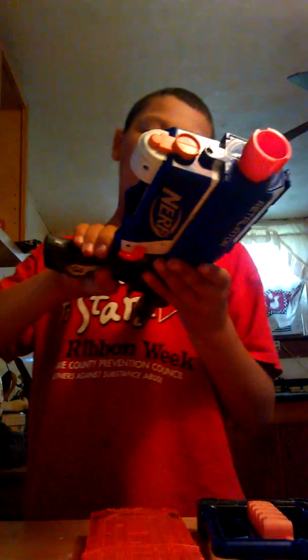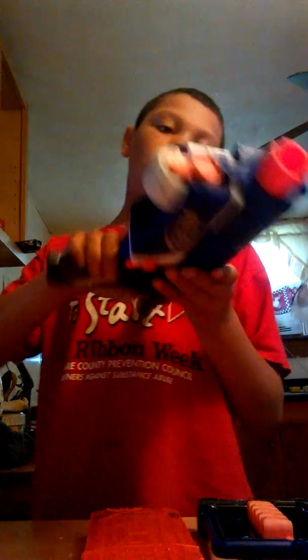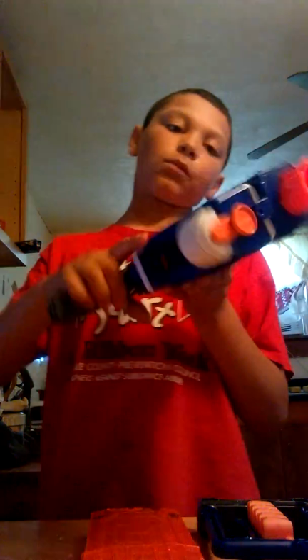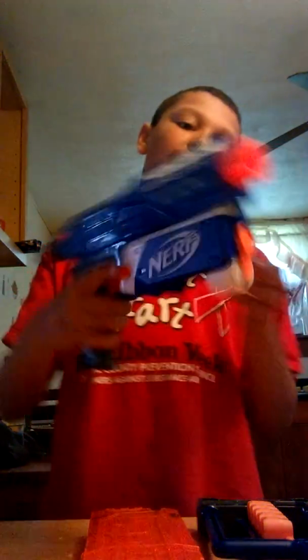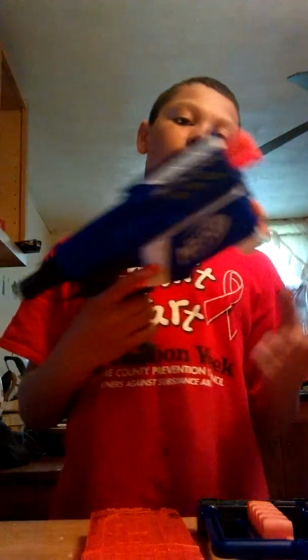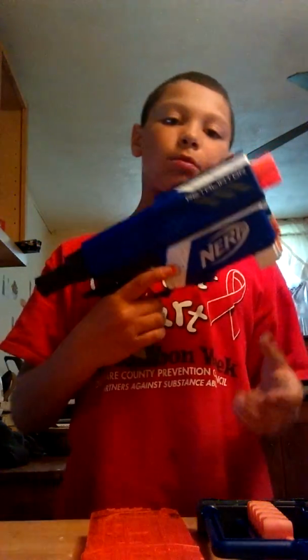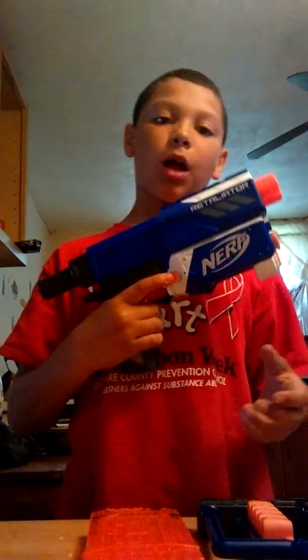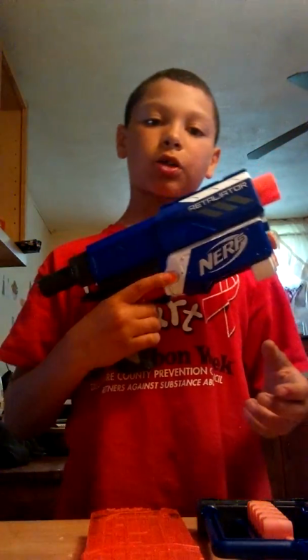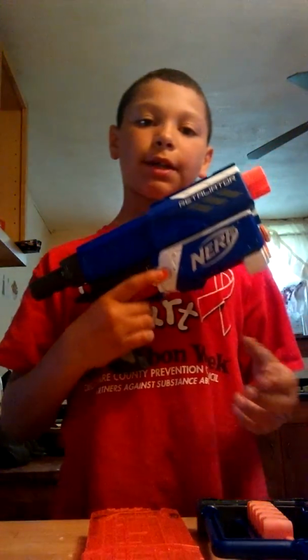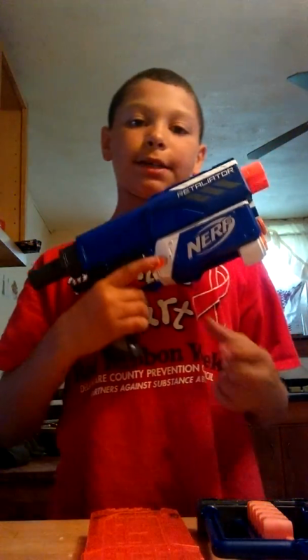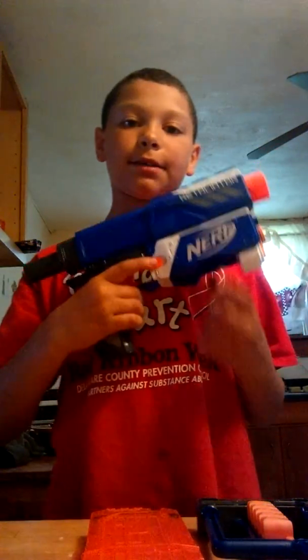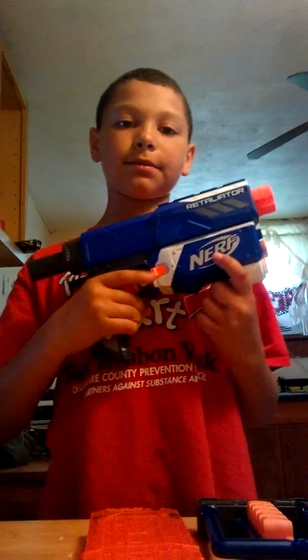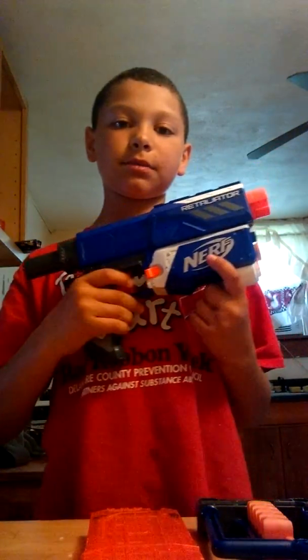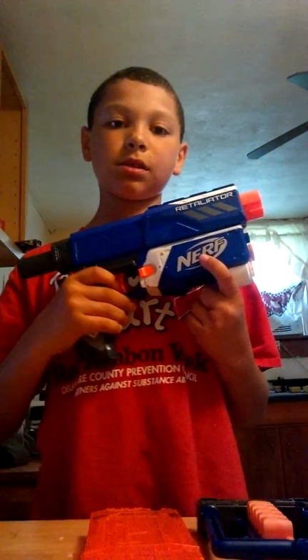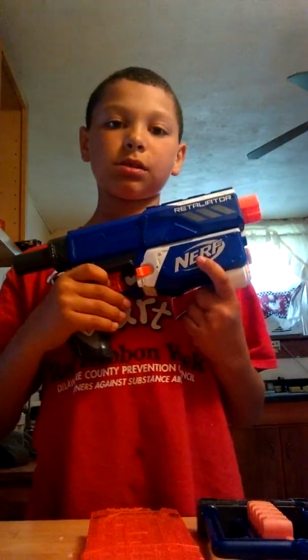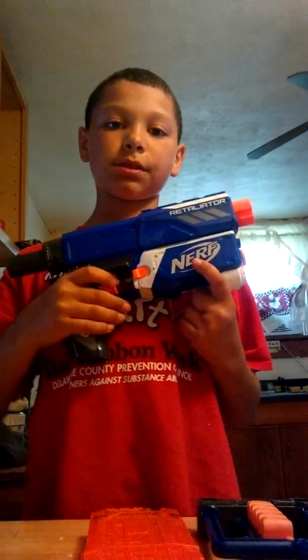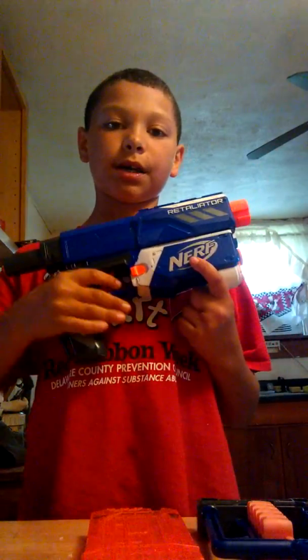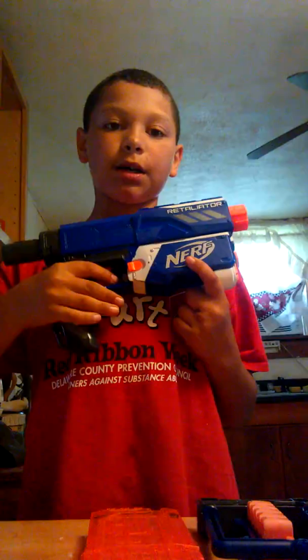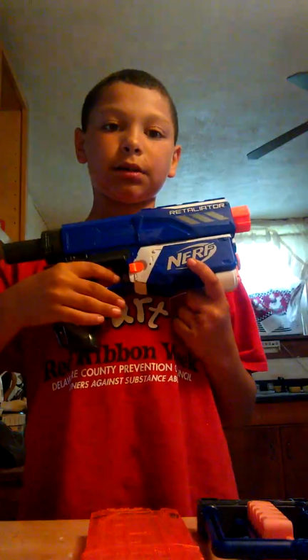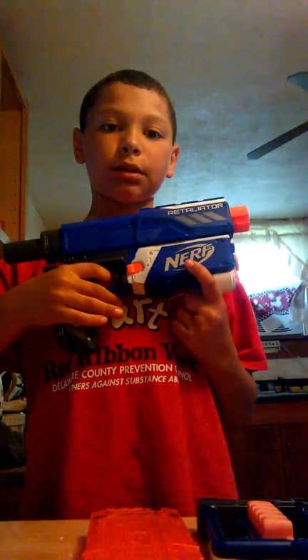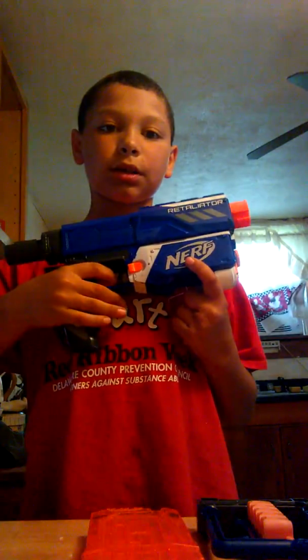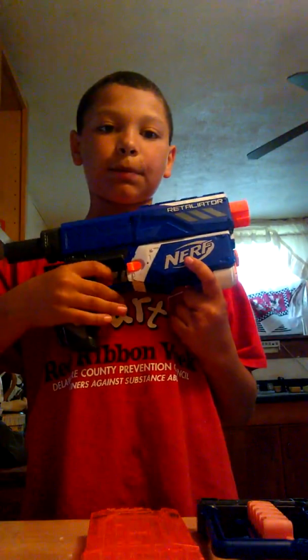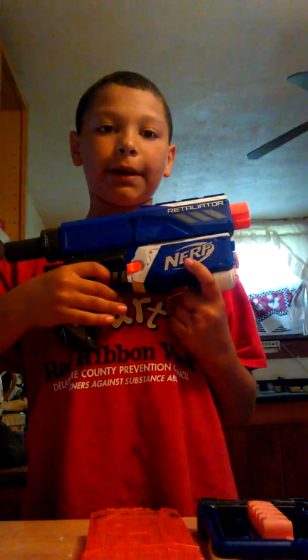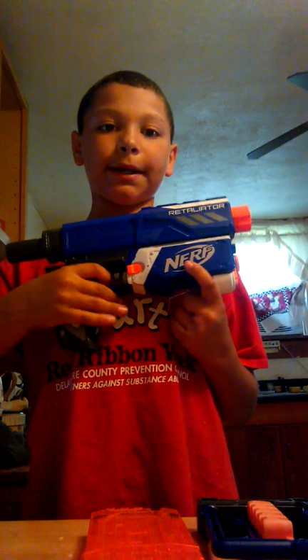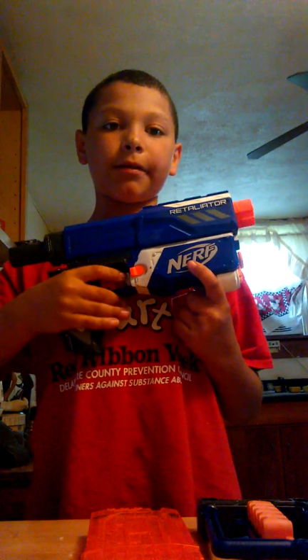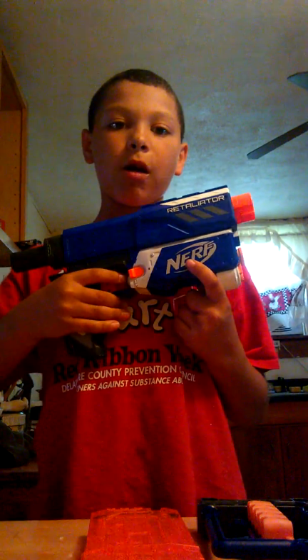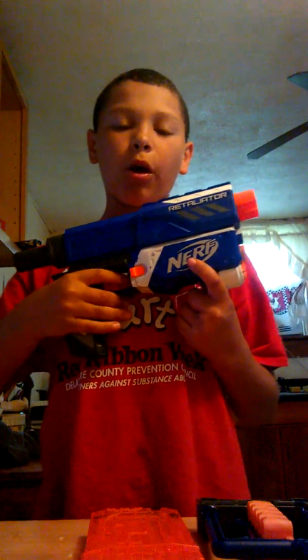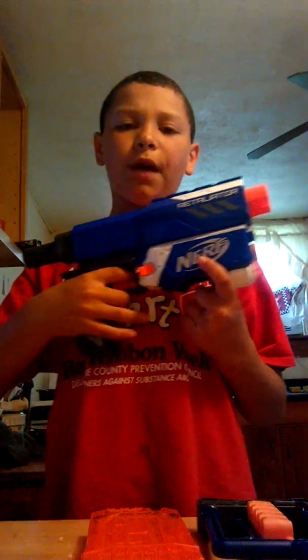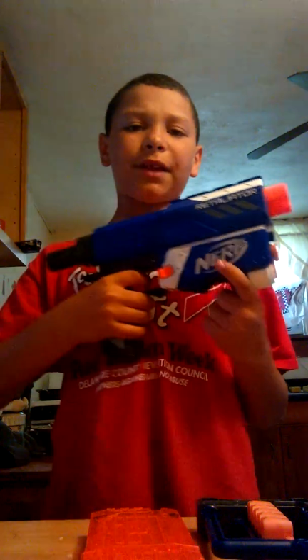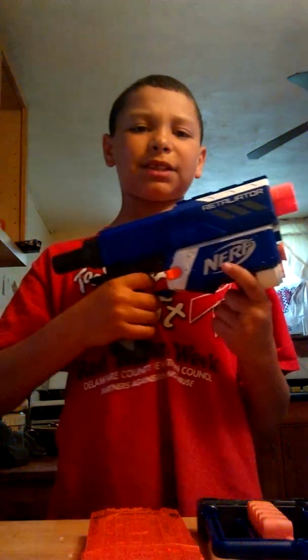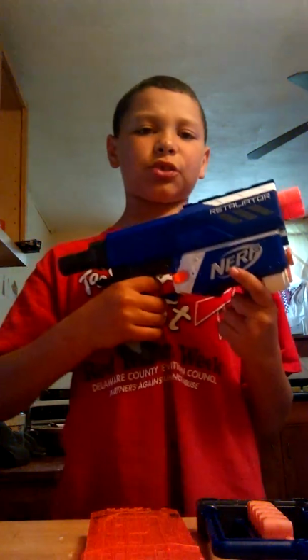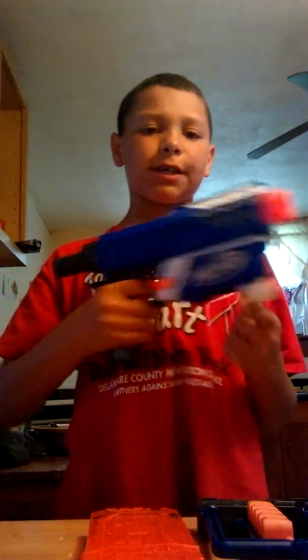We have the watch right here, the clip right here, and that's the trigger.